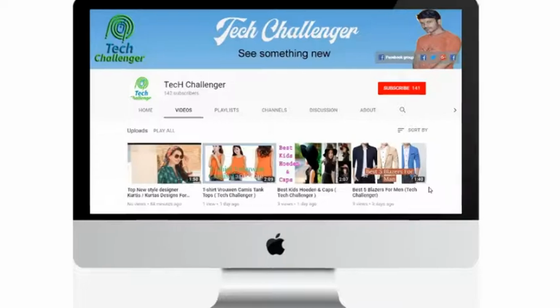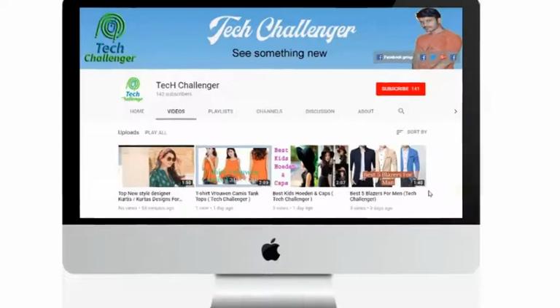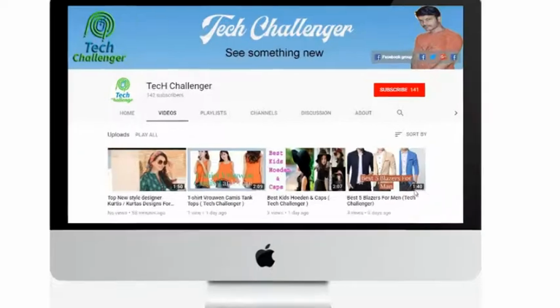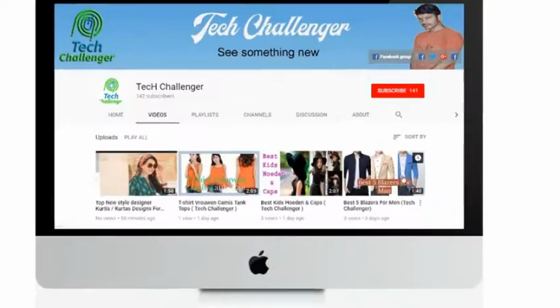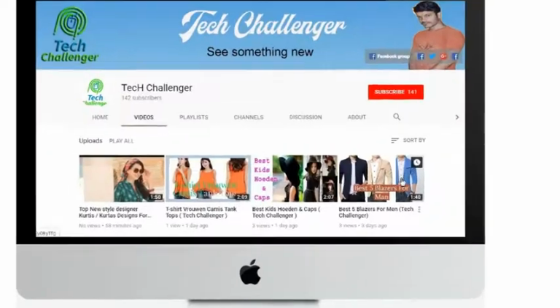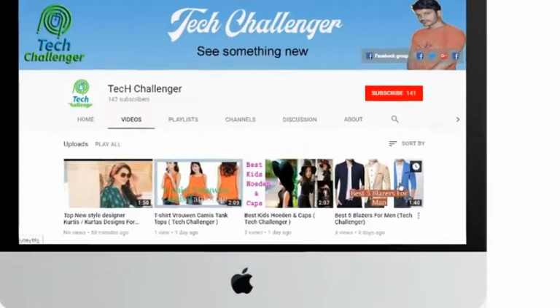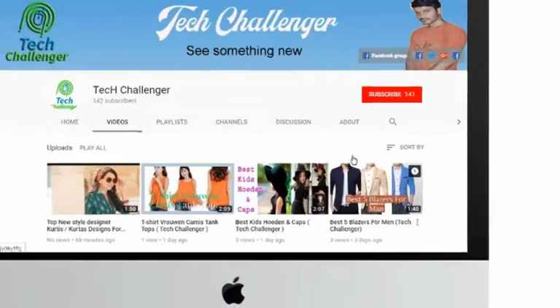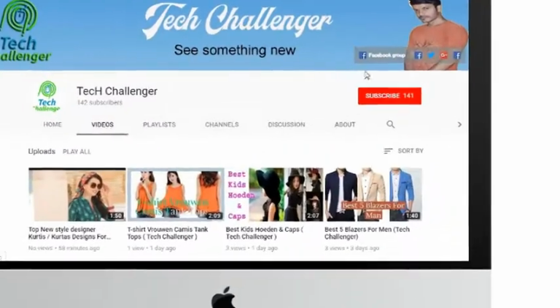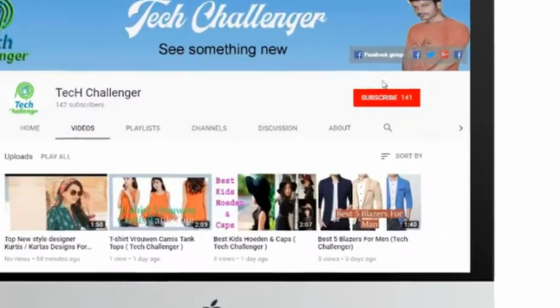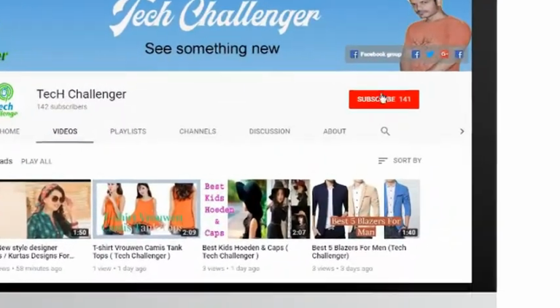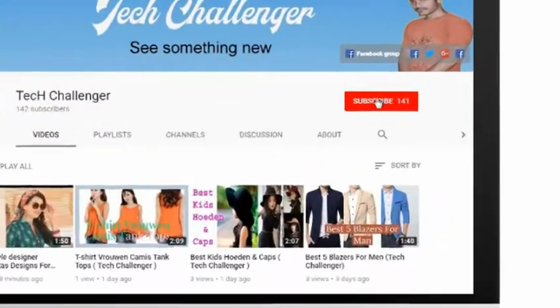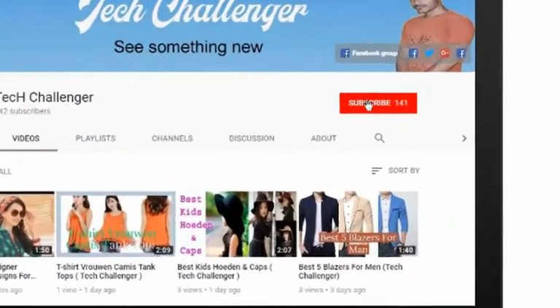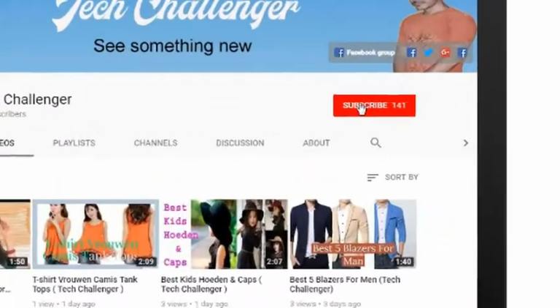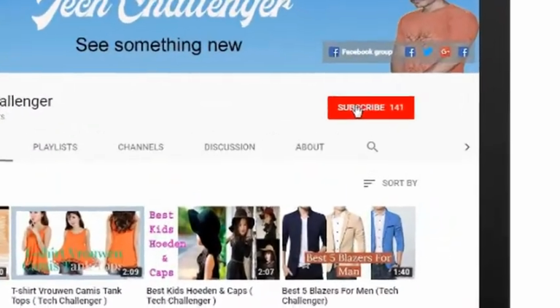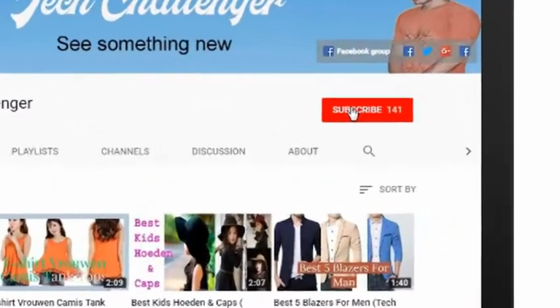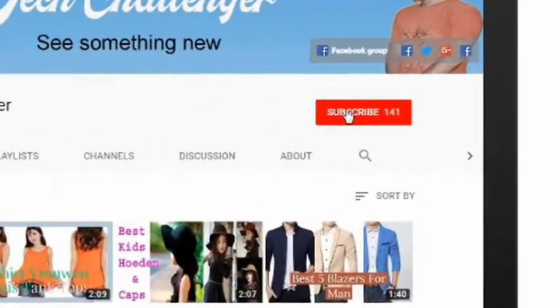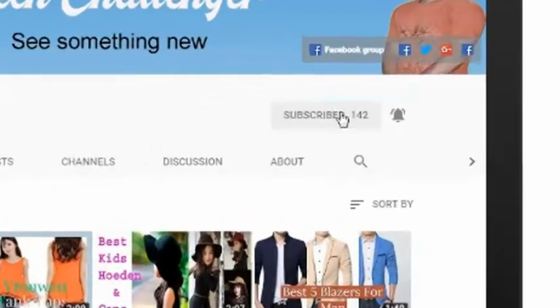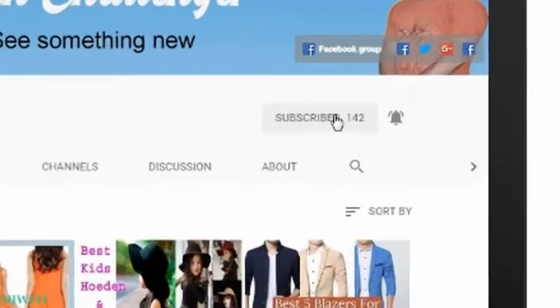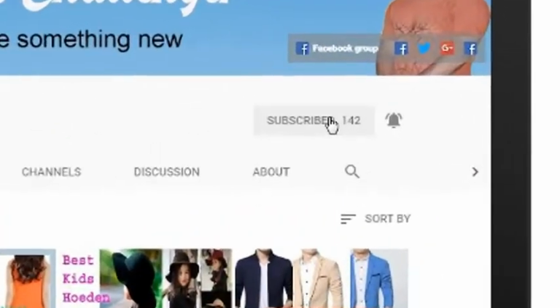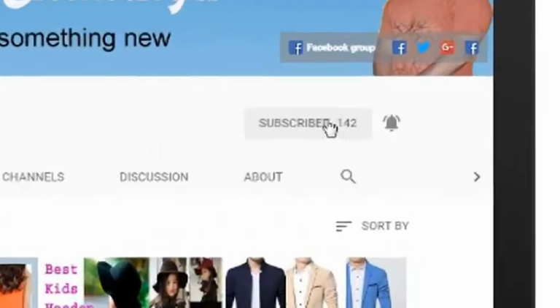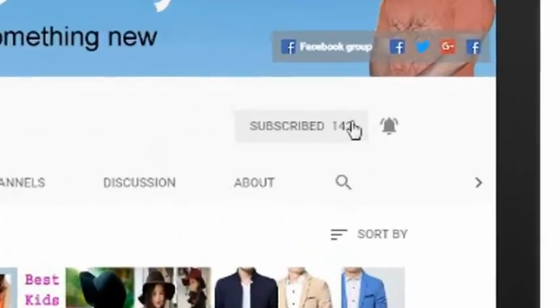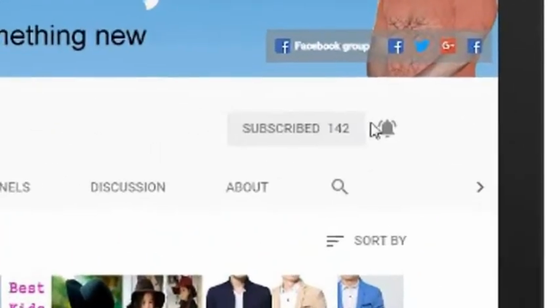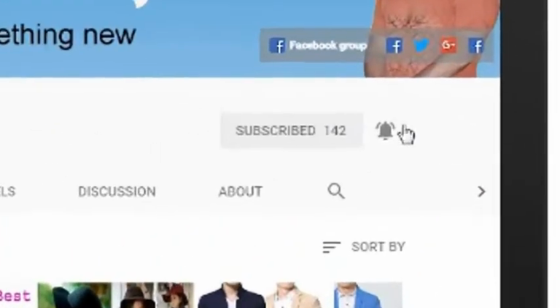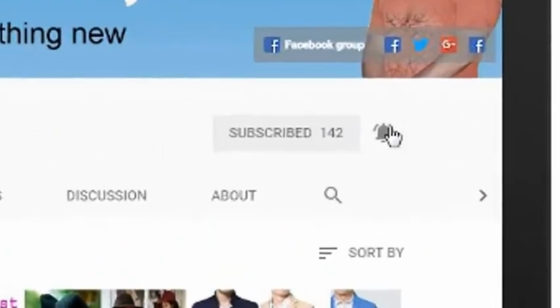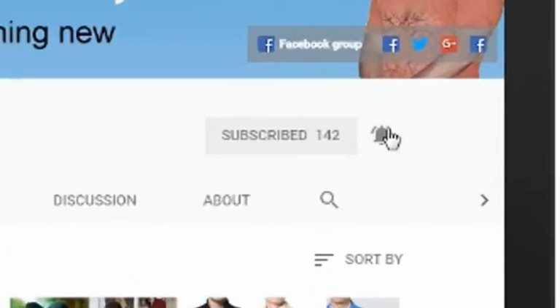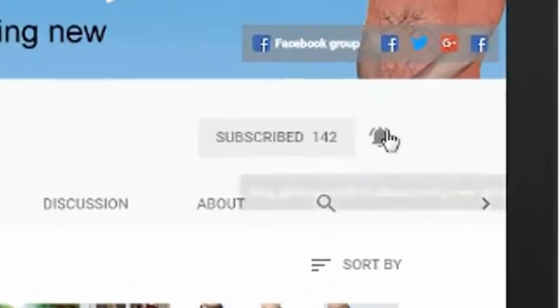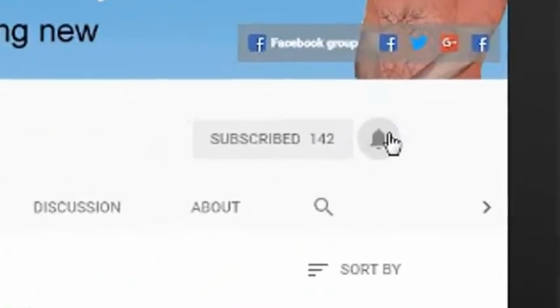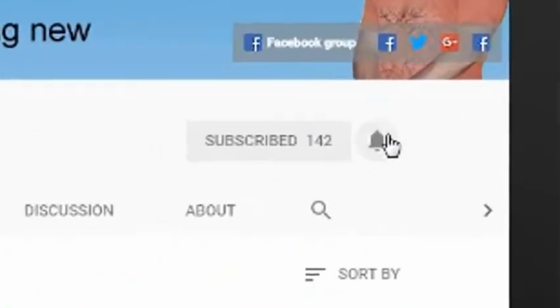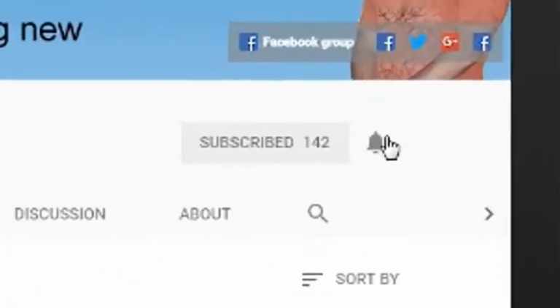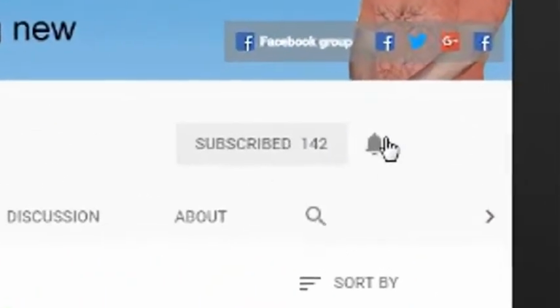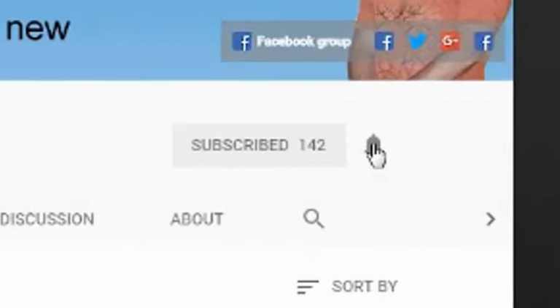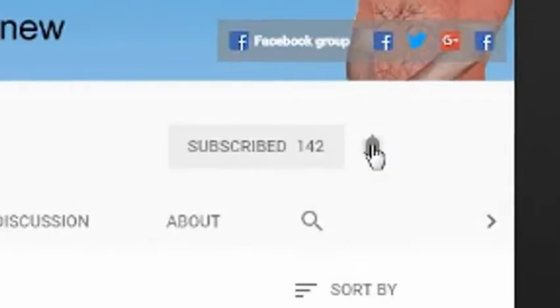Welcome friends, subscribe to my channel. Push the bell button to get new videos.